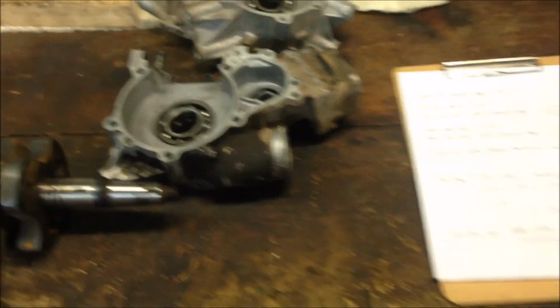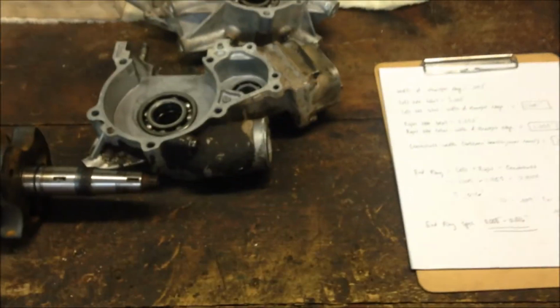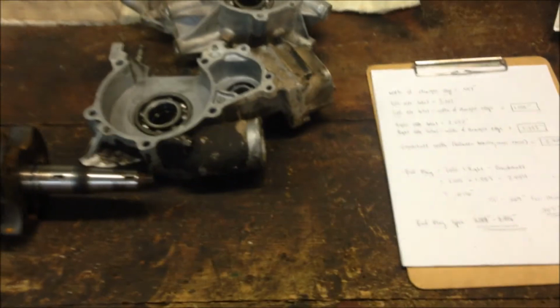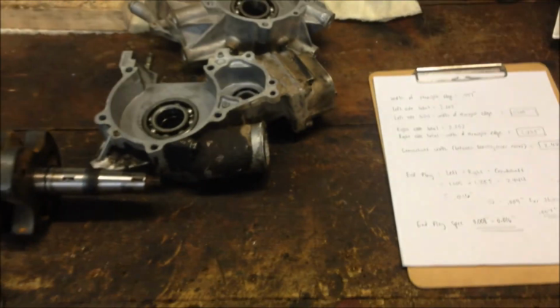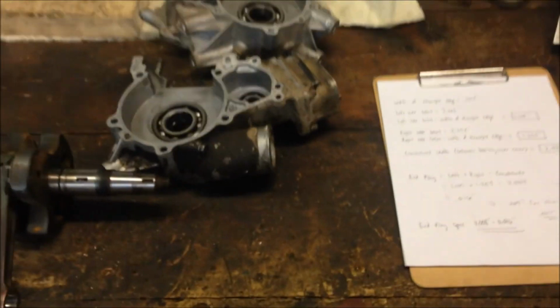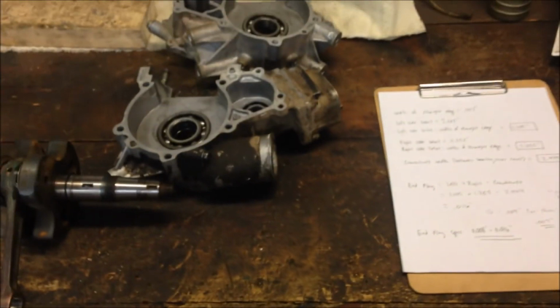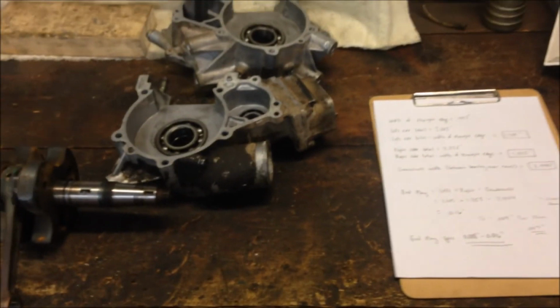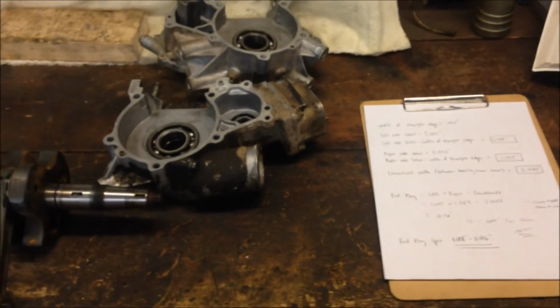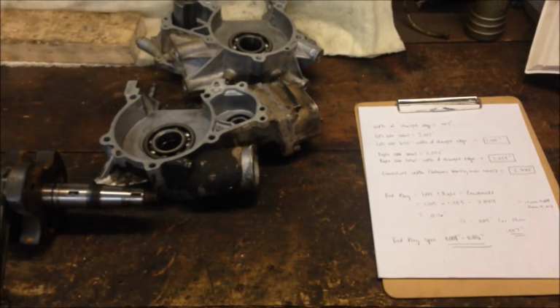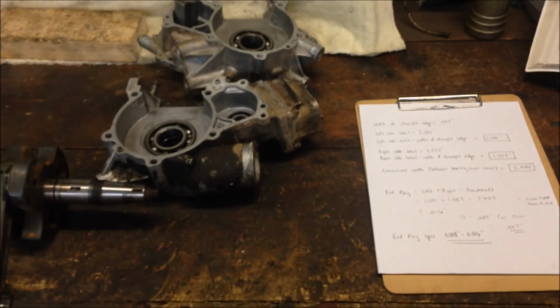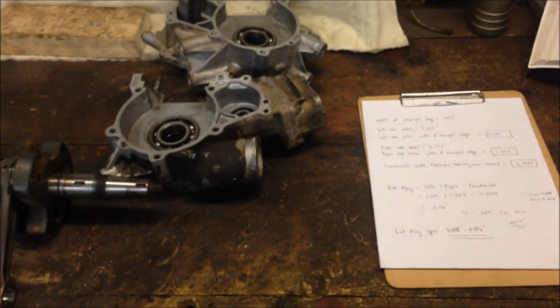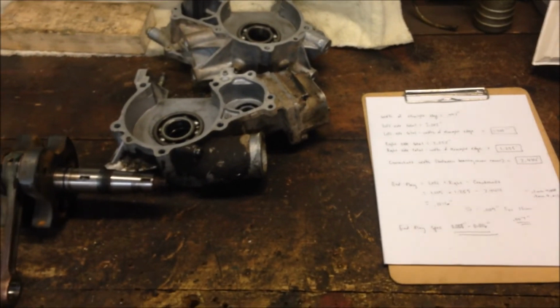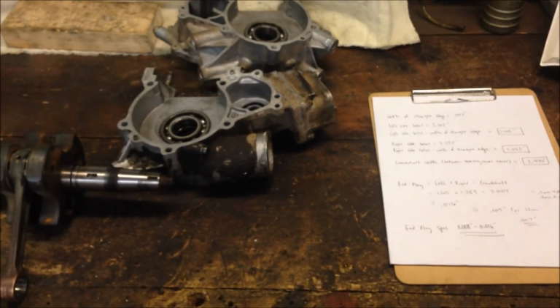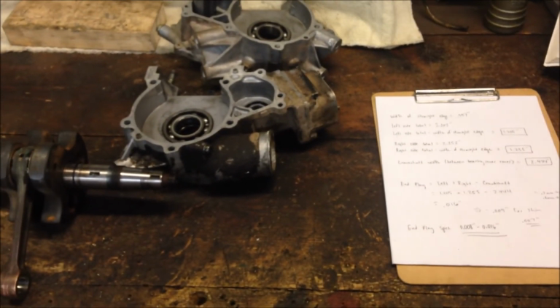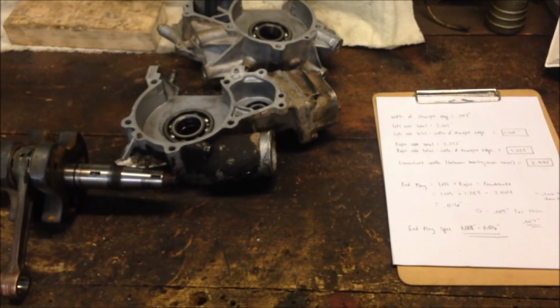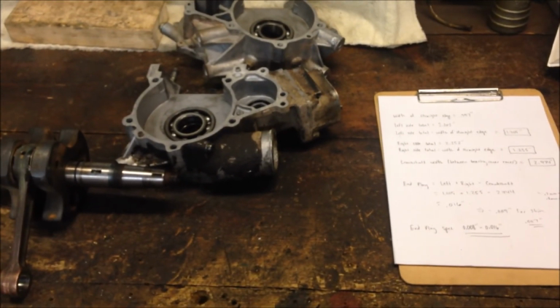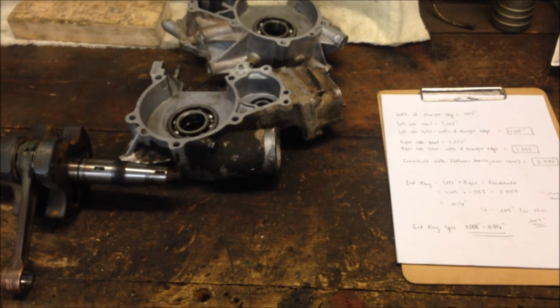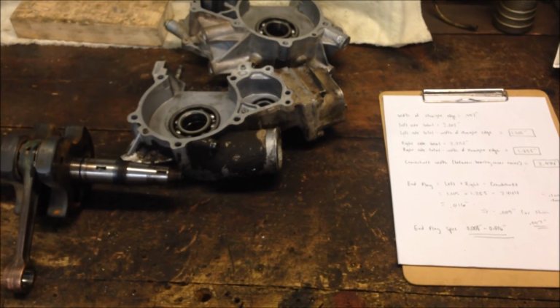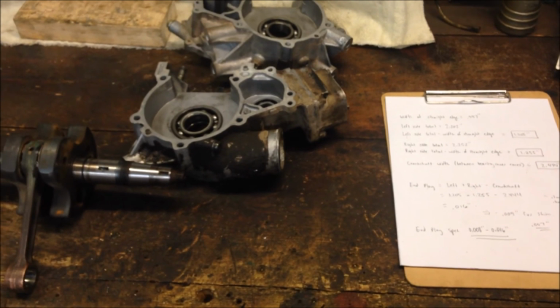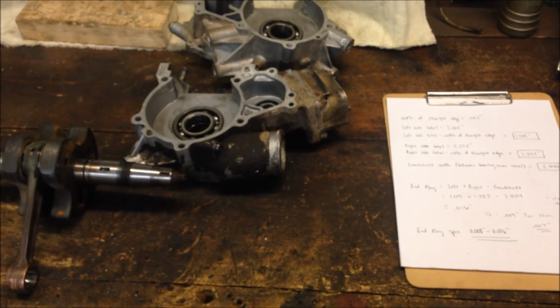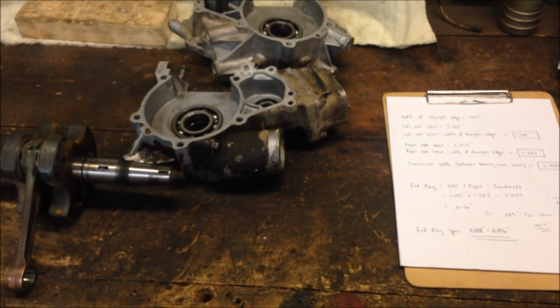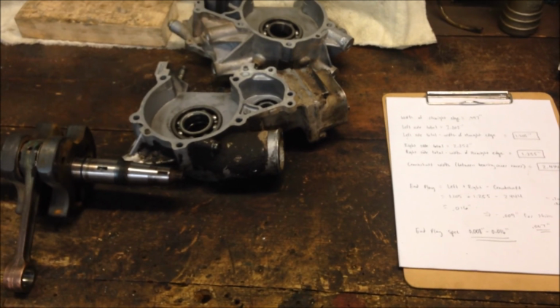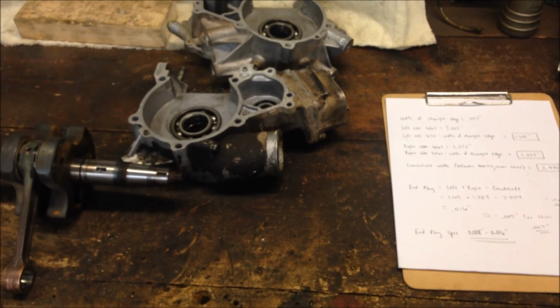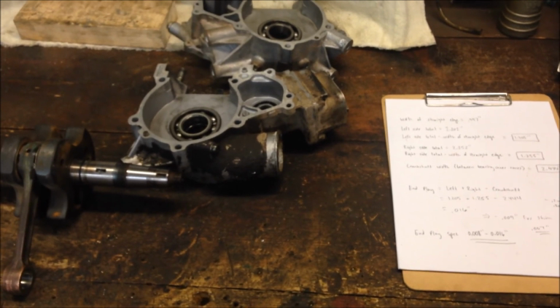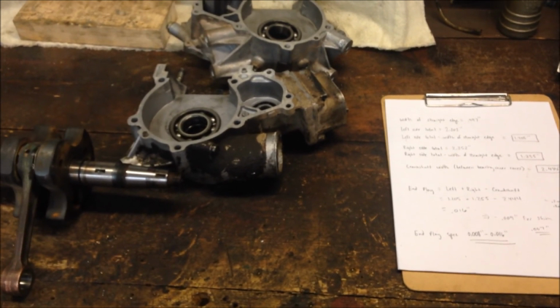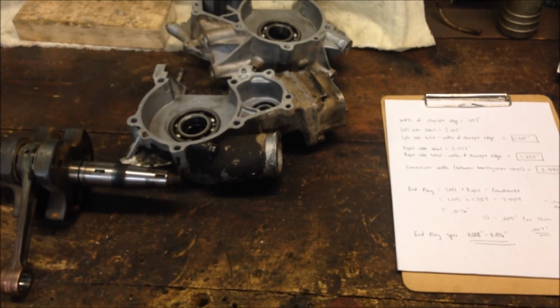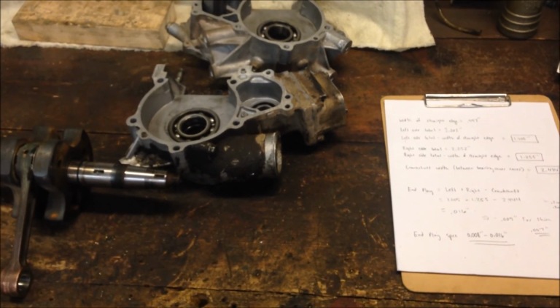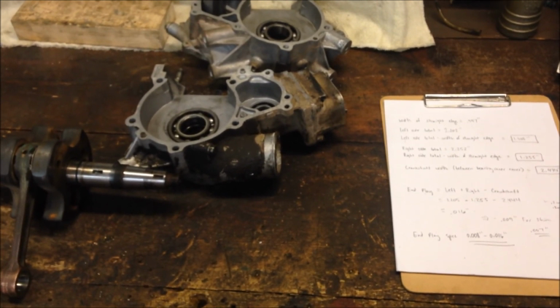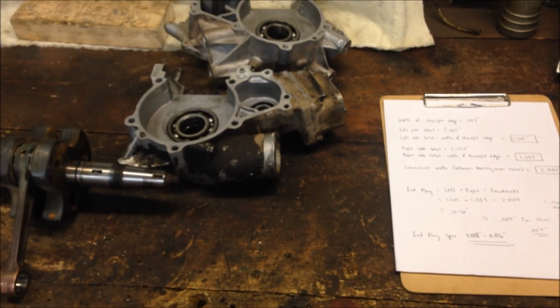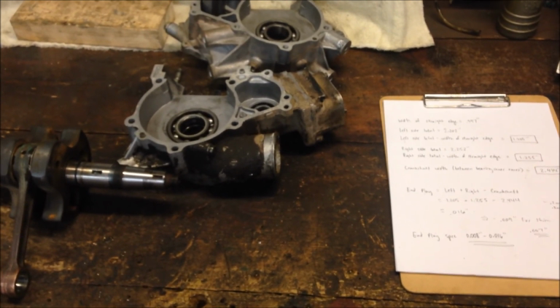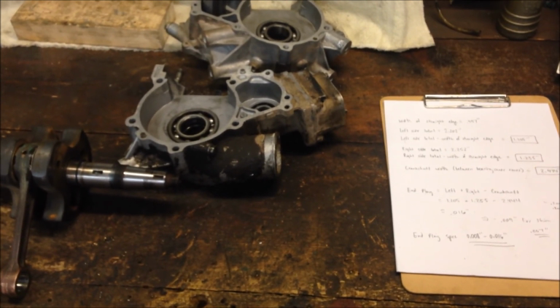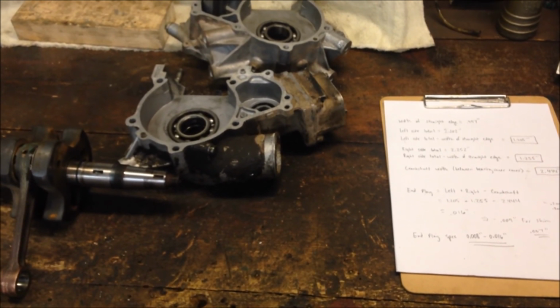But there you have it — that's how you calculate the crankshaft end play on a Polaris 400.